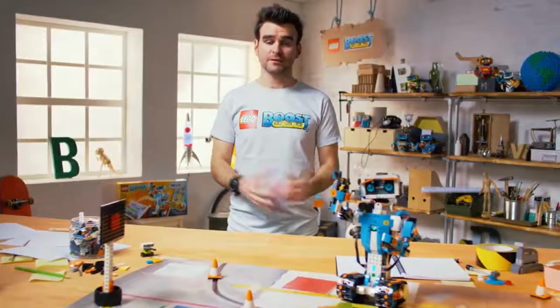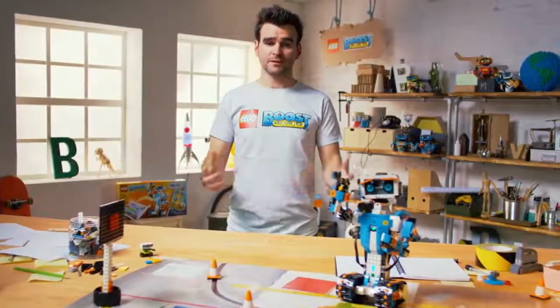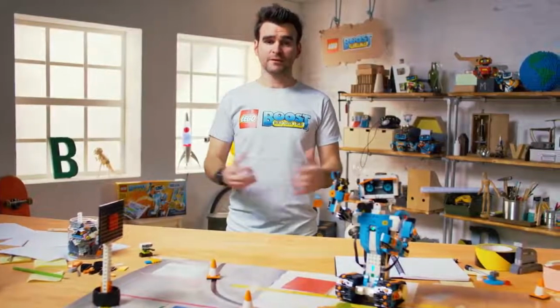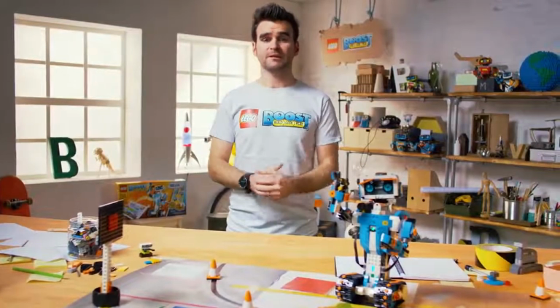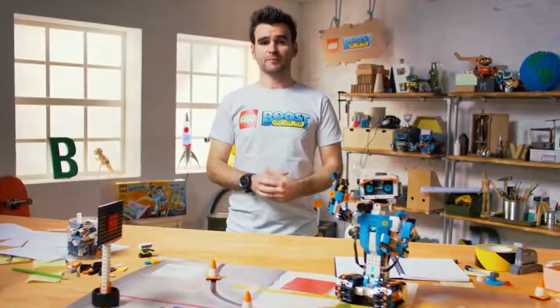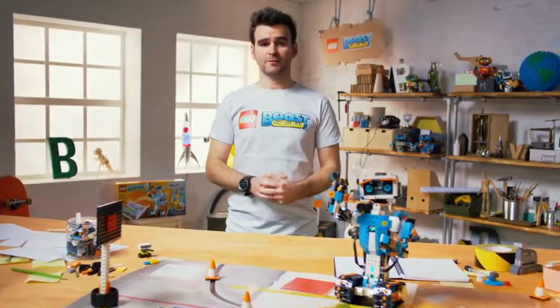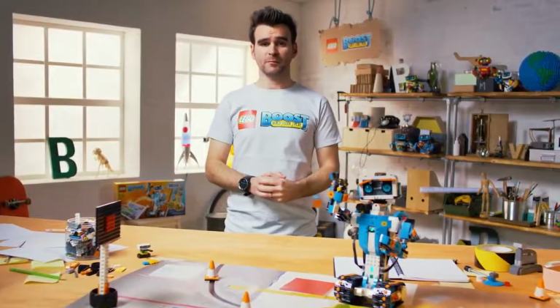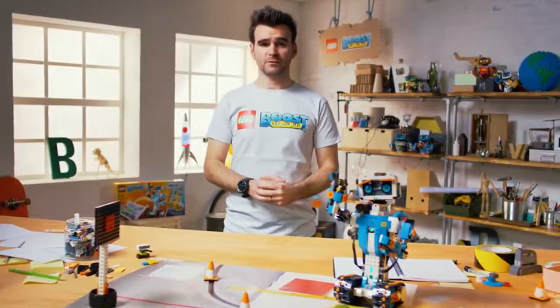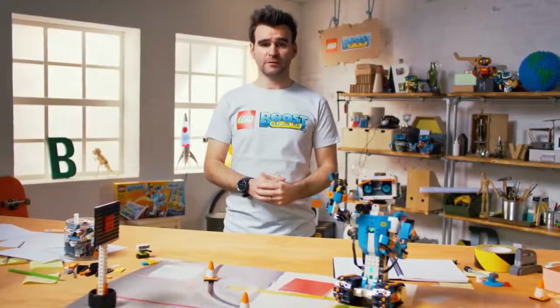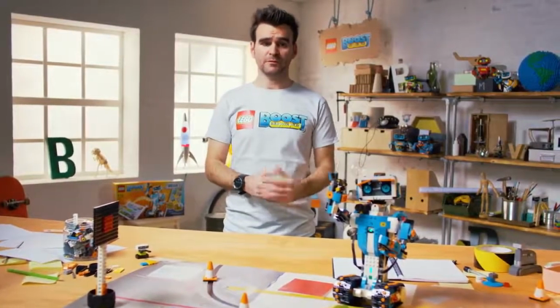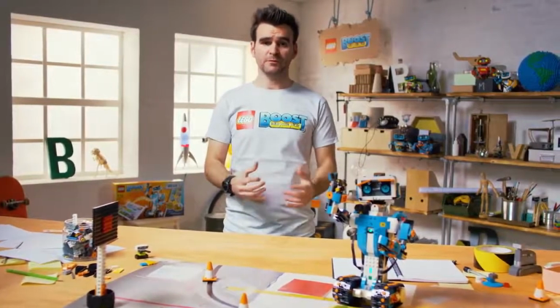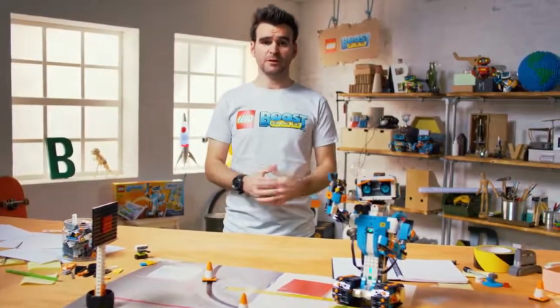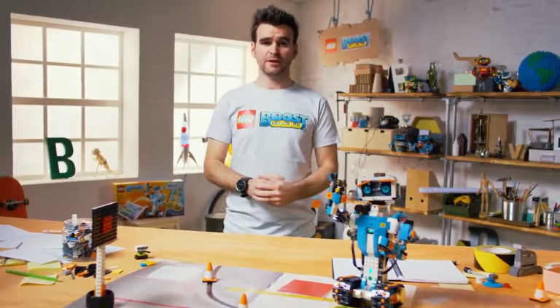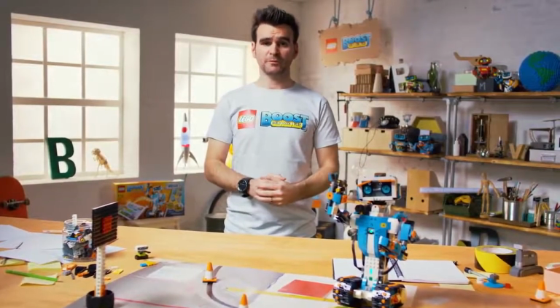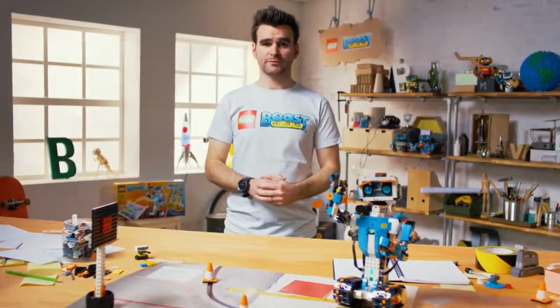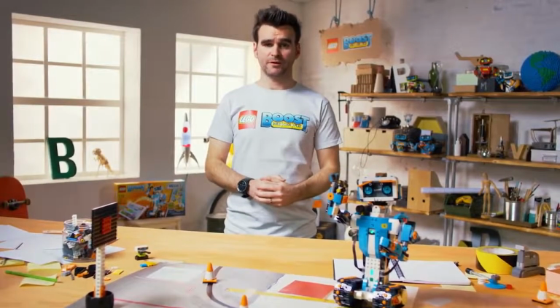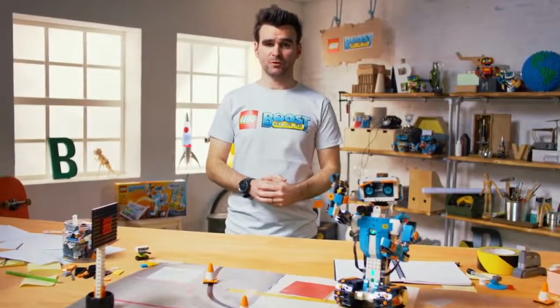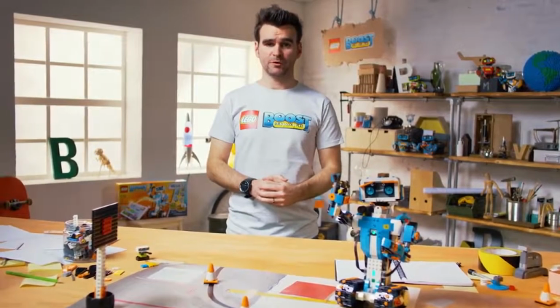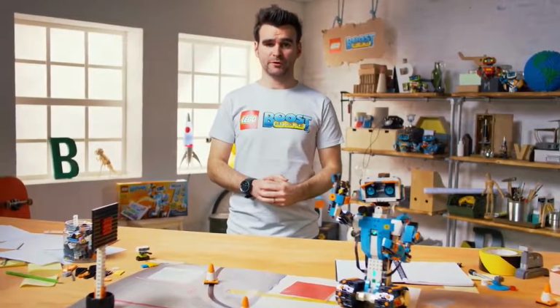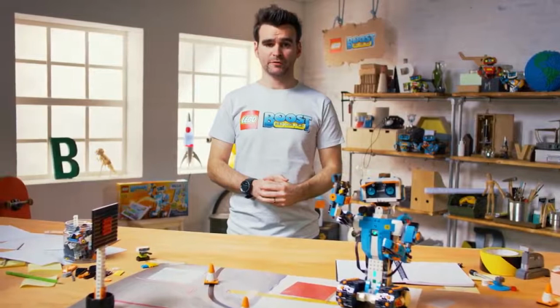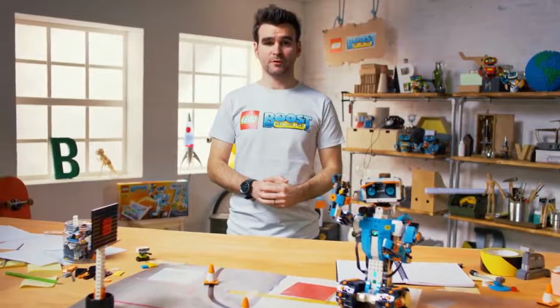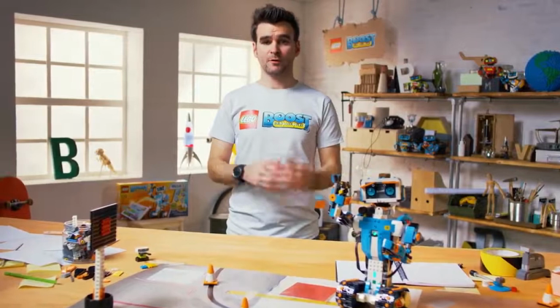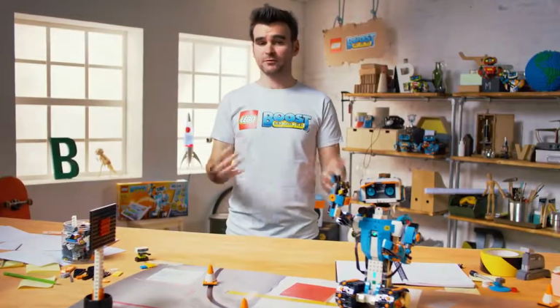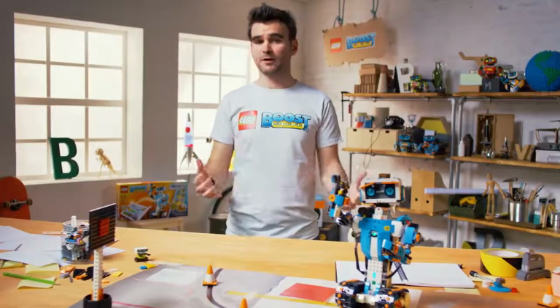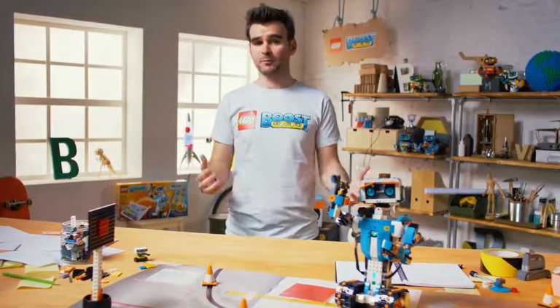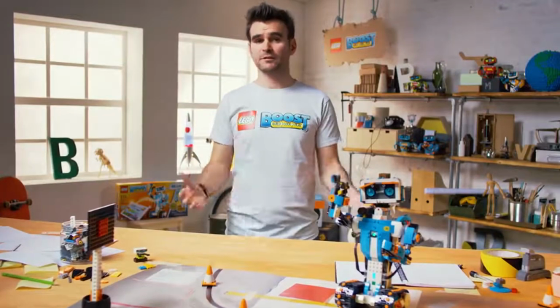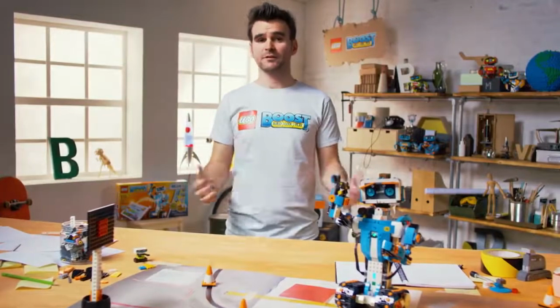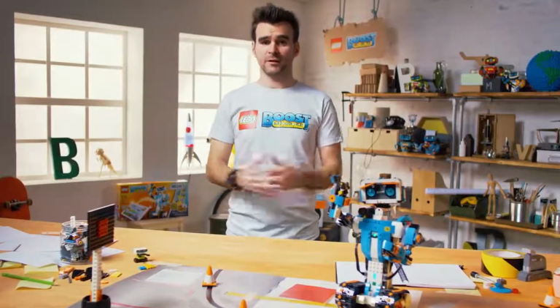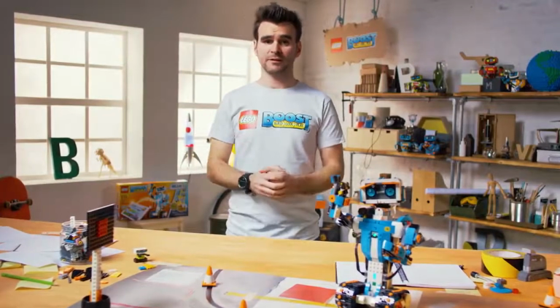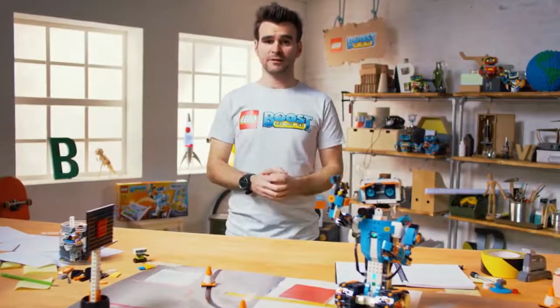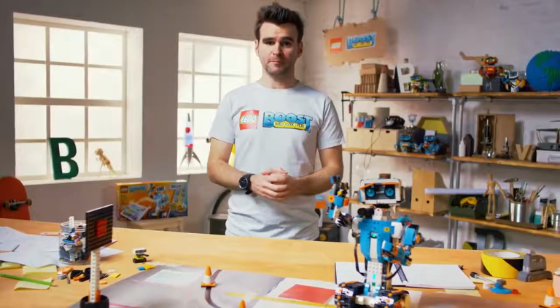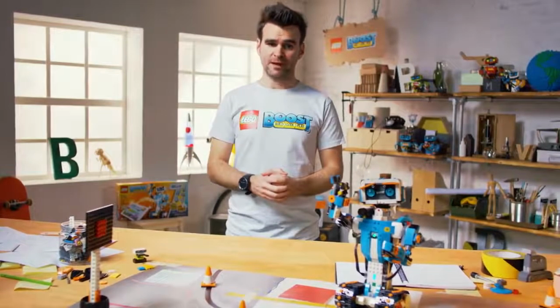Vernie is part of the models in the new LEGO Boost Creative Toolbox product, where it's all about building, coding and playing.